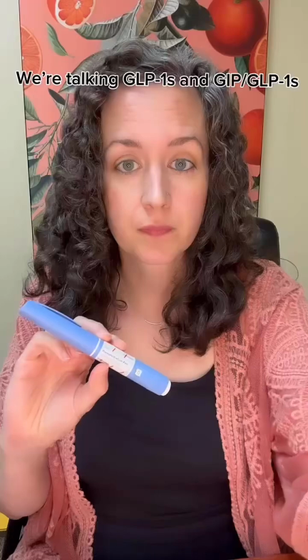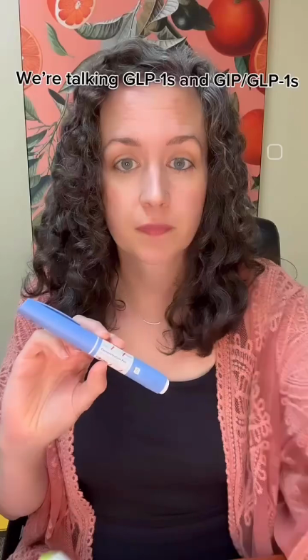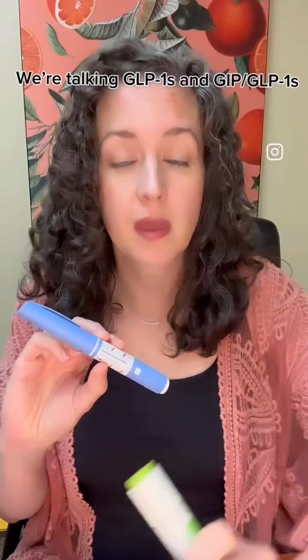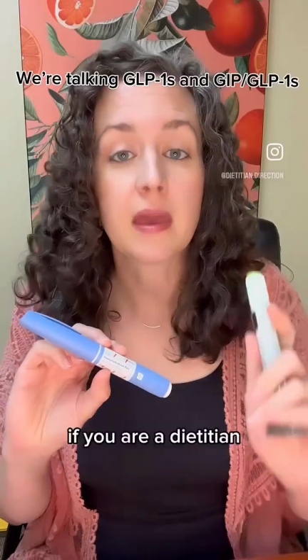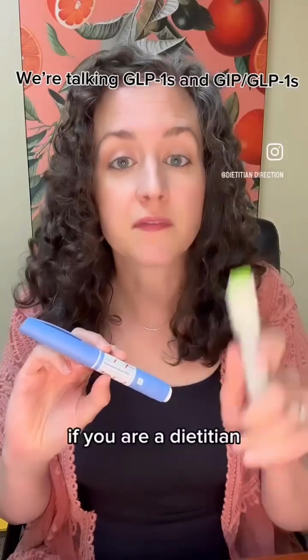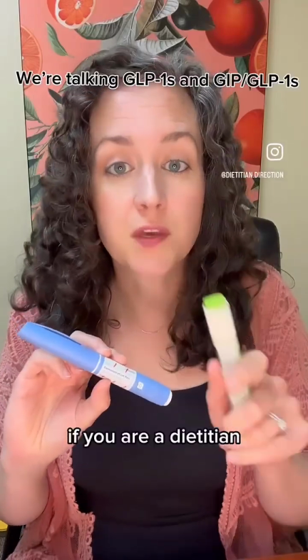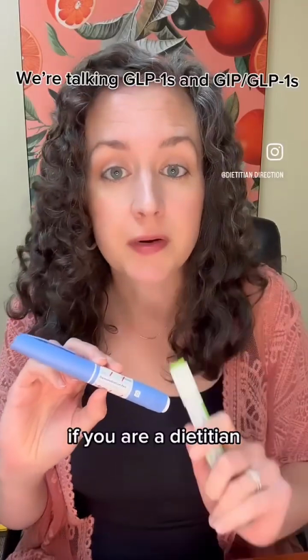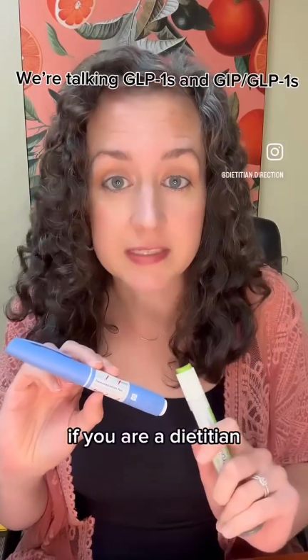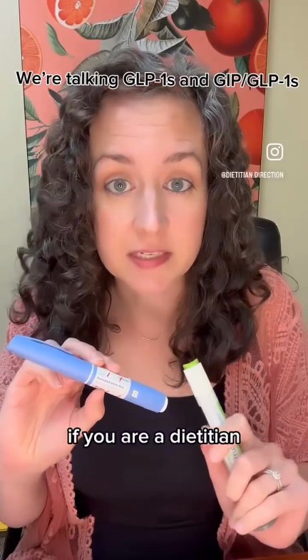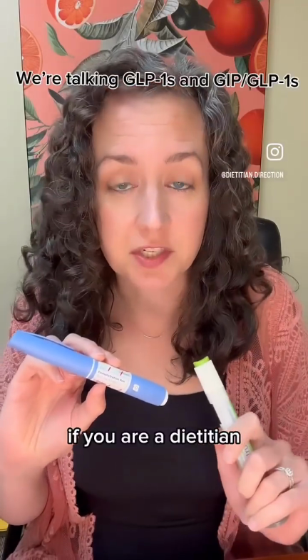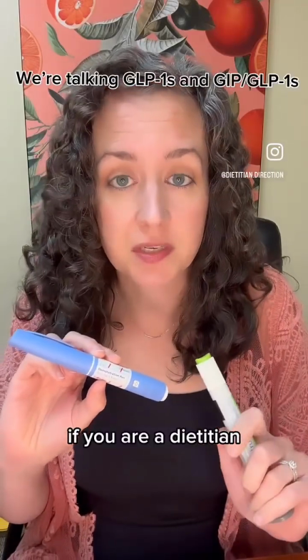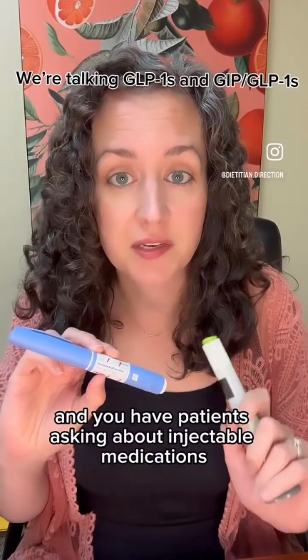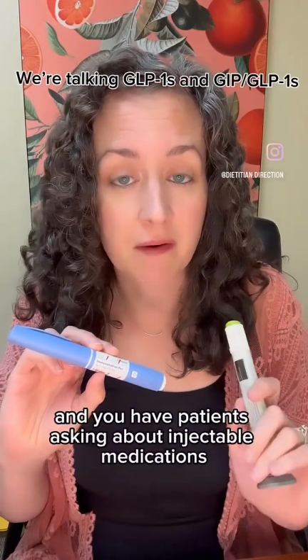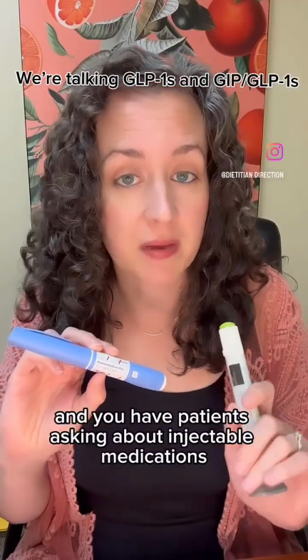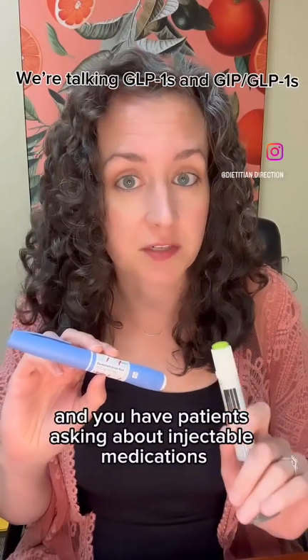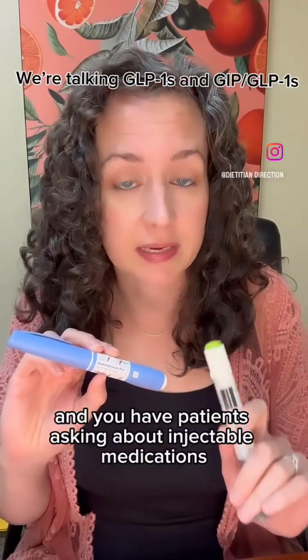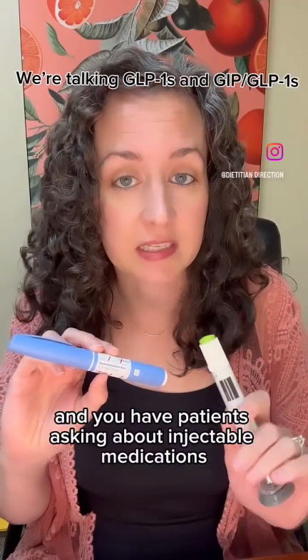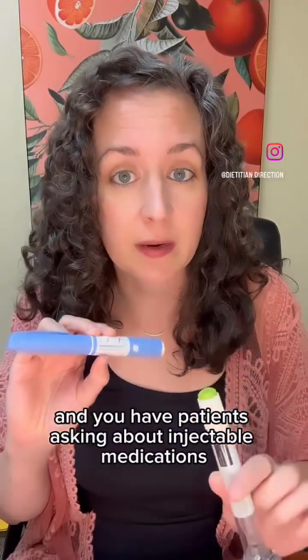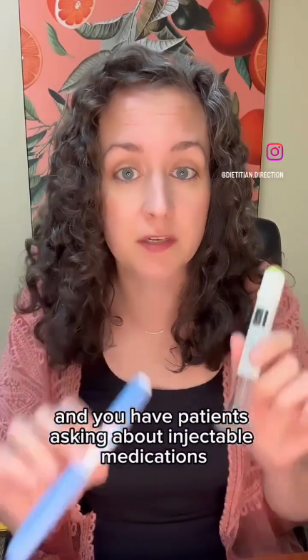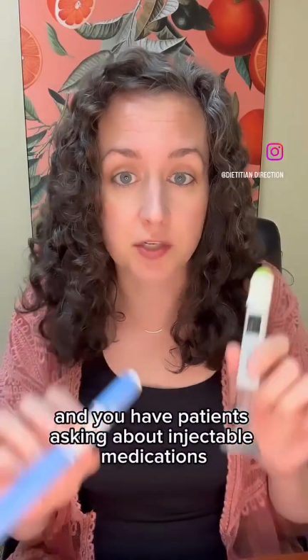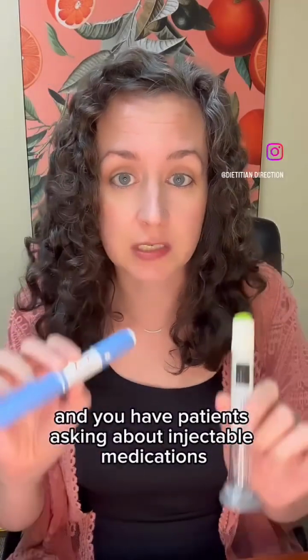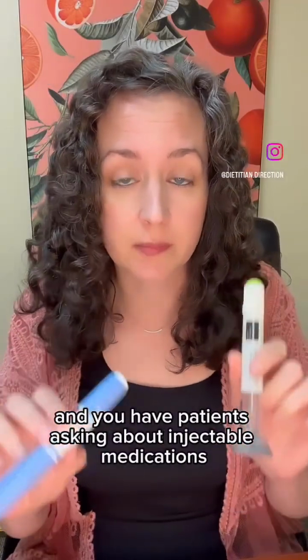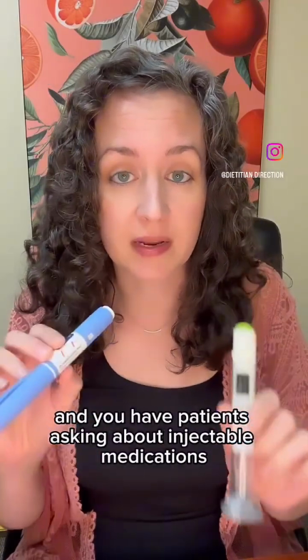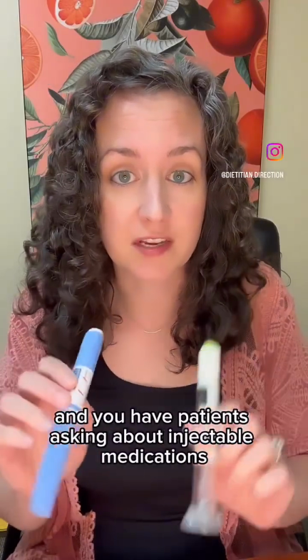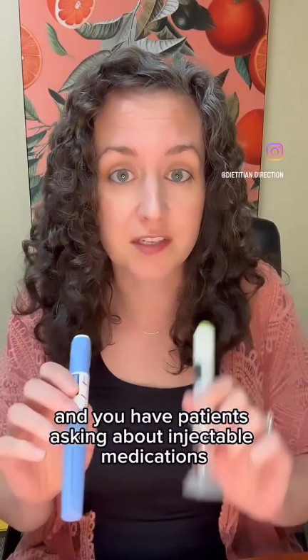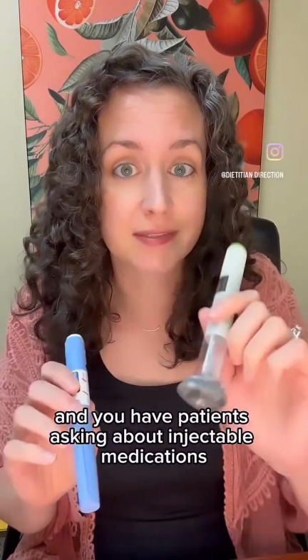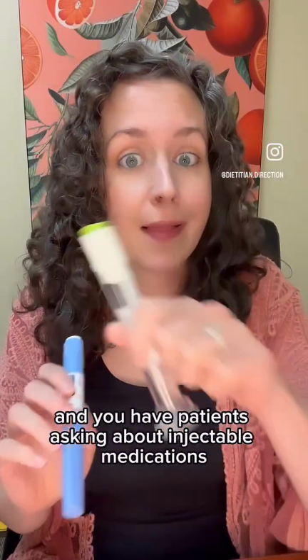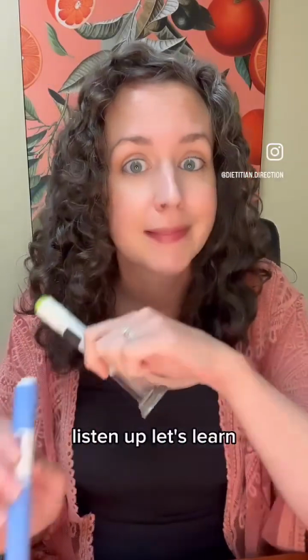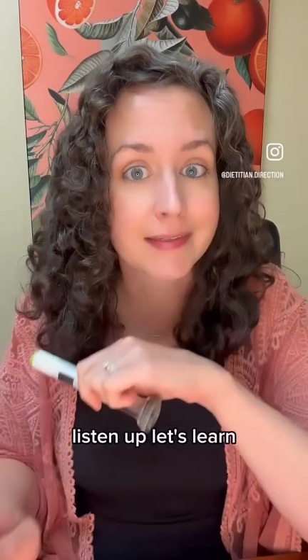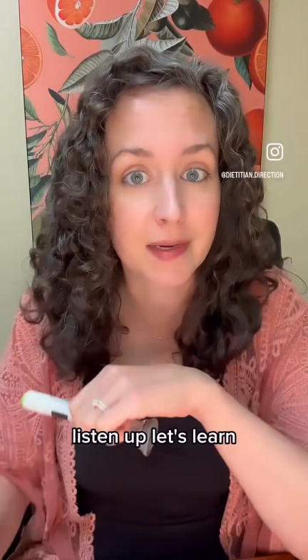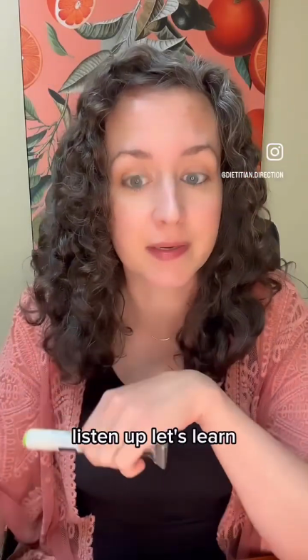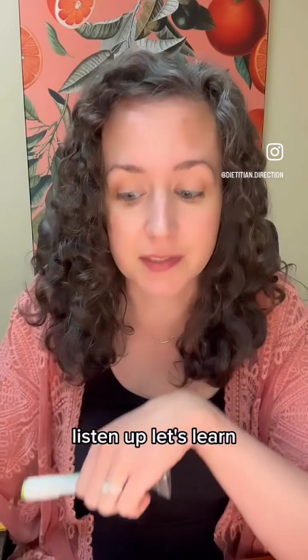If you are a dietitian and you have patients asking about injectable medications, listen up, let's learn.